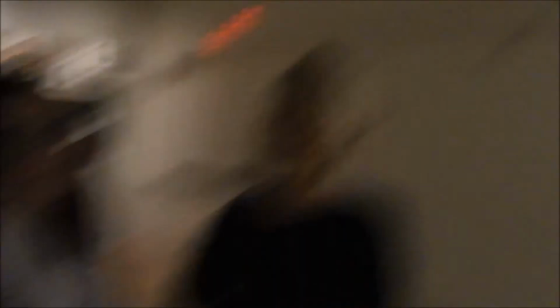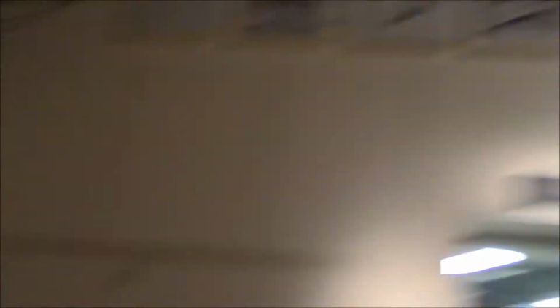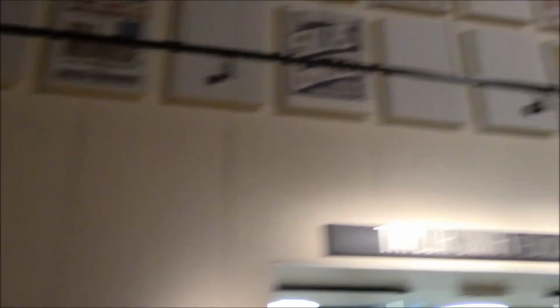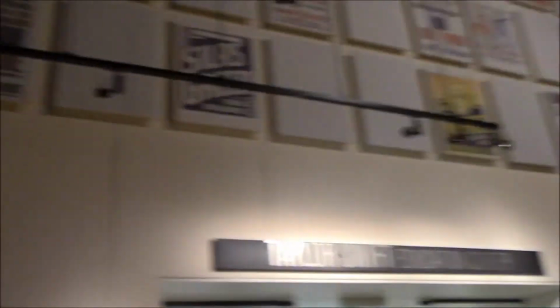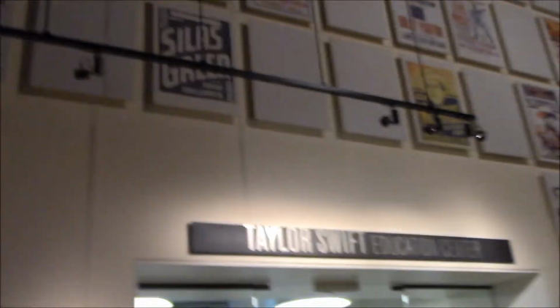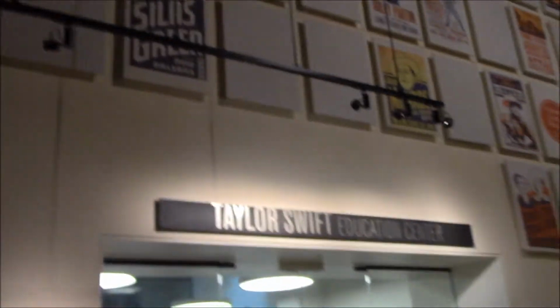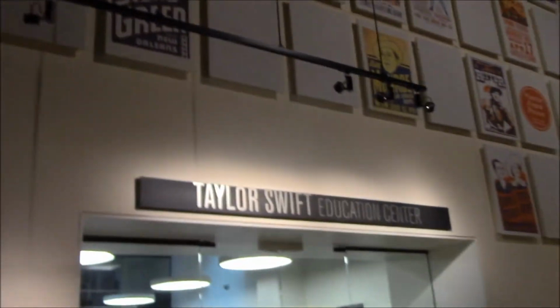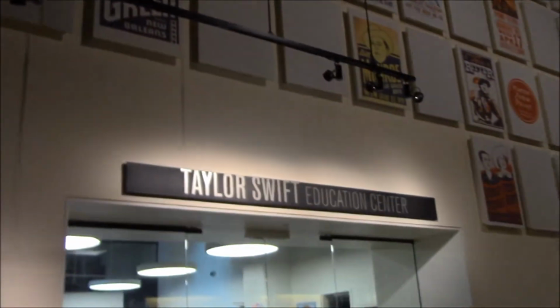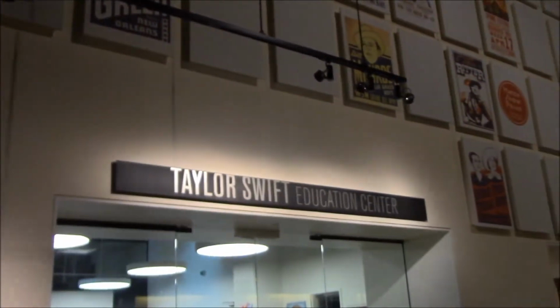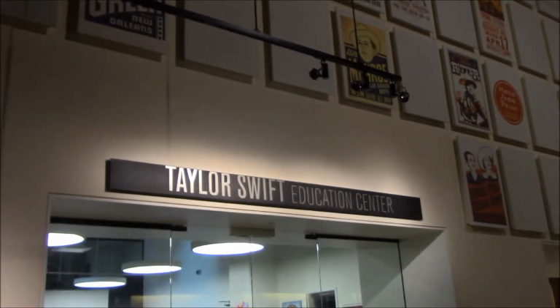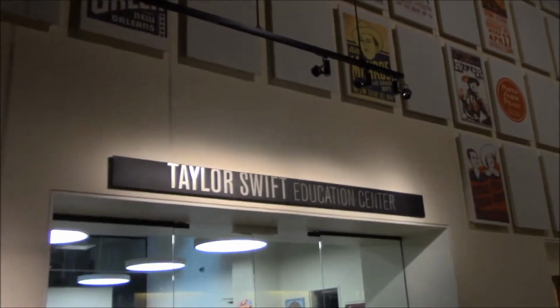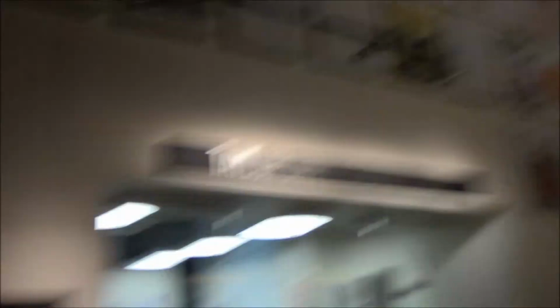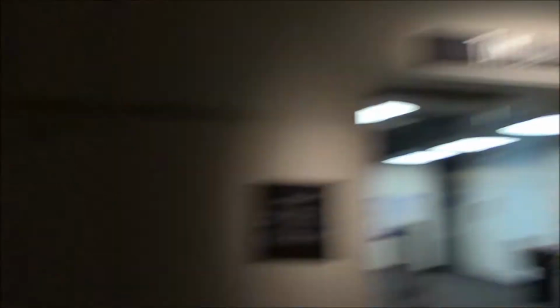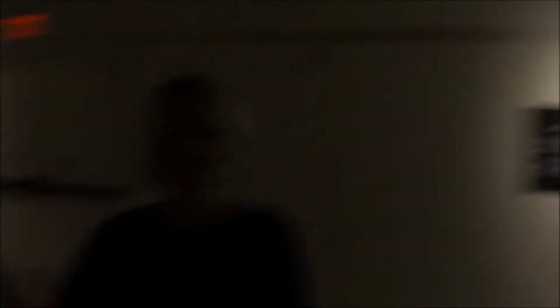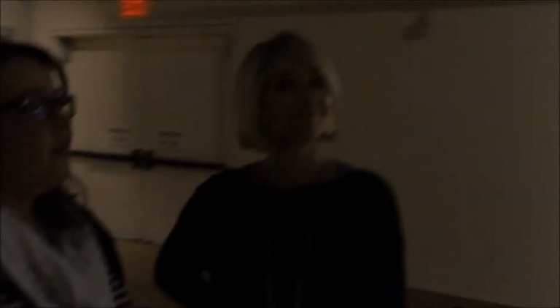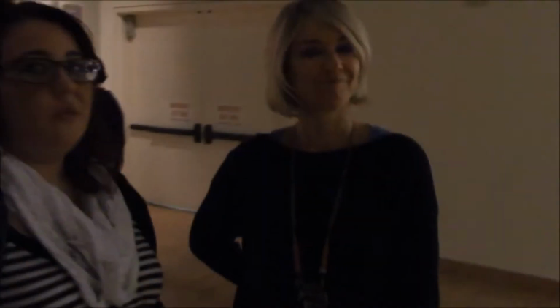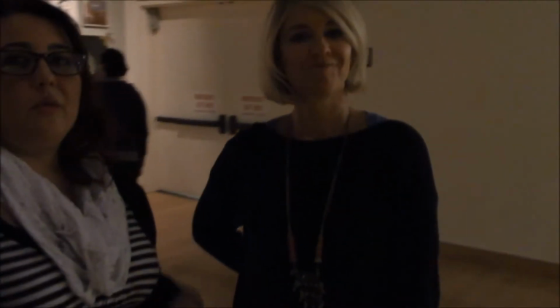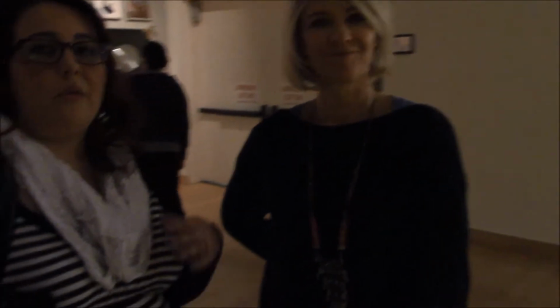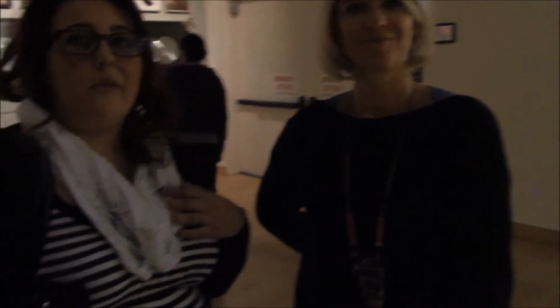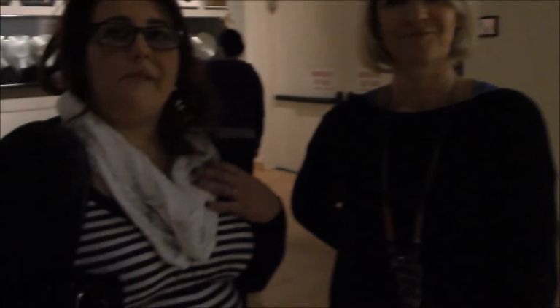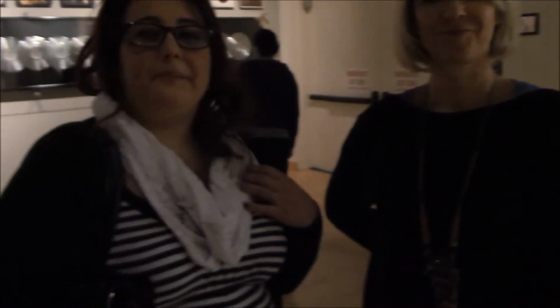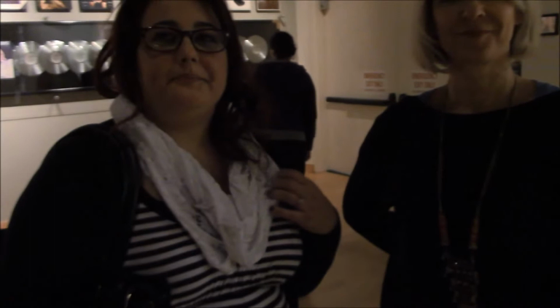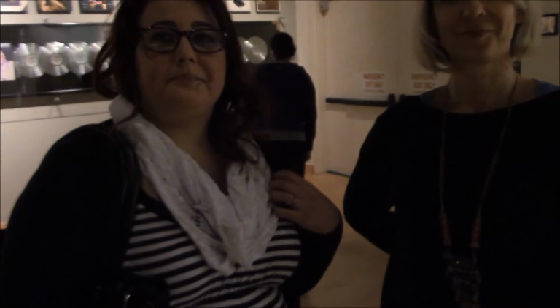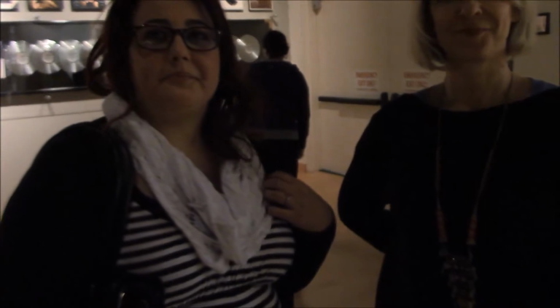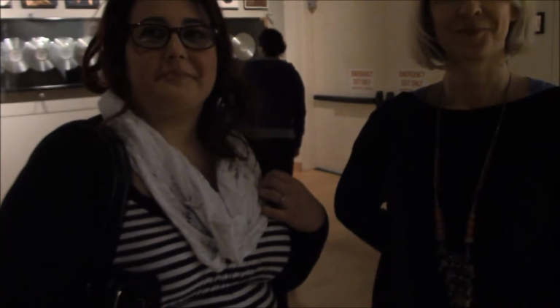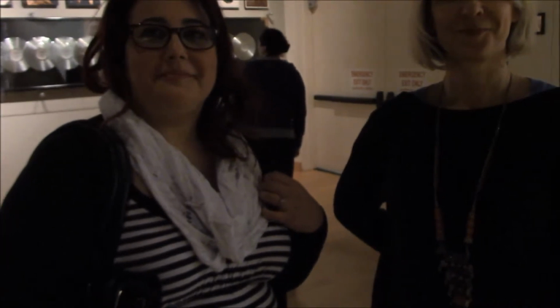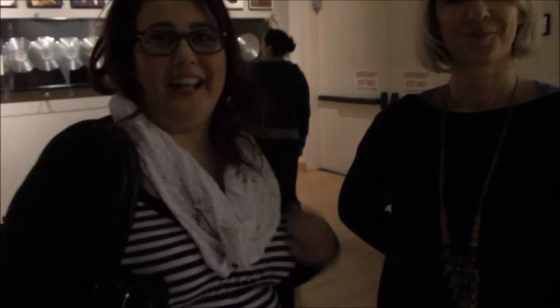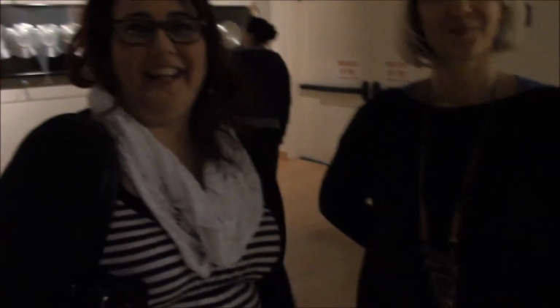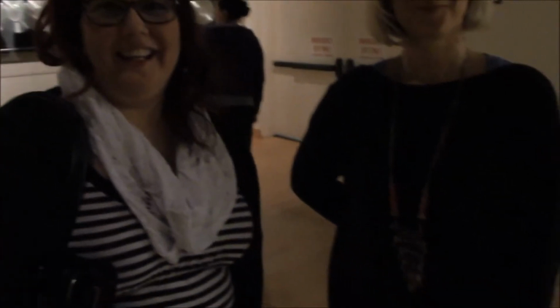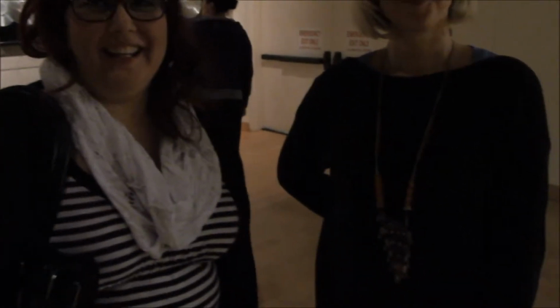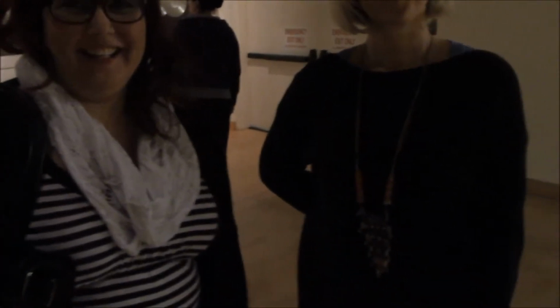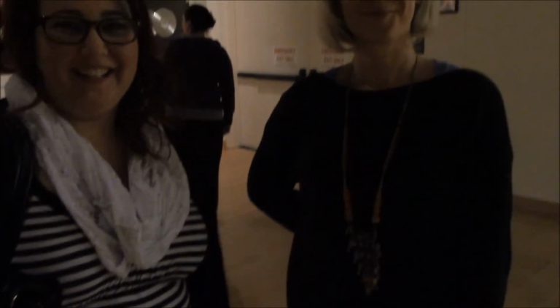Look at this — the Taylor Swift Education Center. Oh my gosh. Every girl I know is going to be like, I want to go, I want to go.